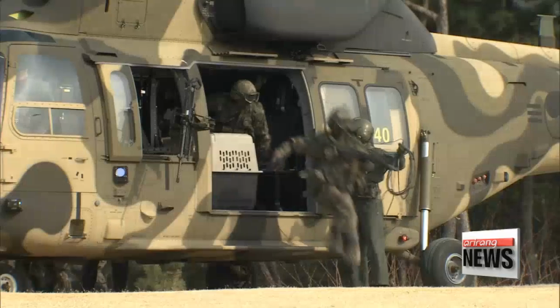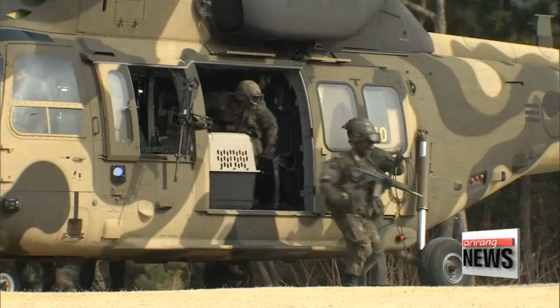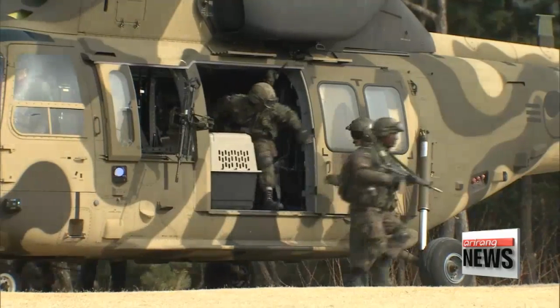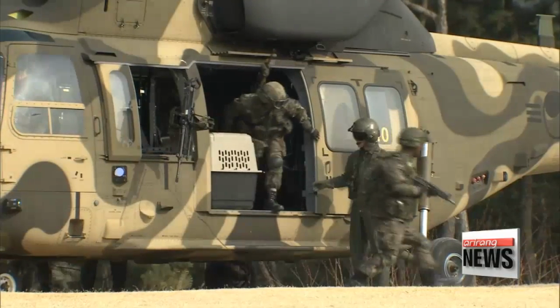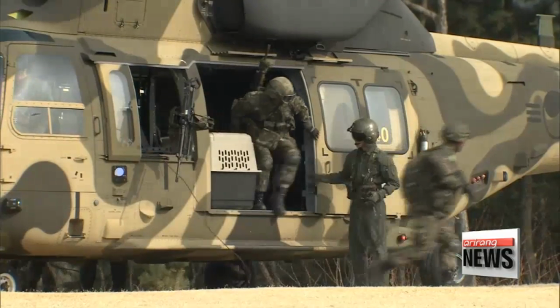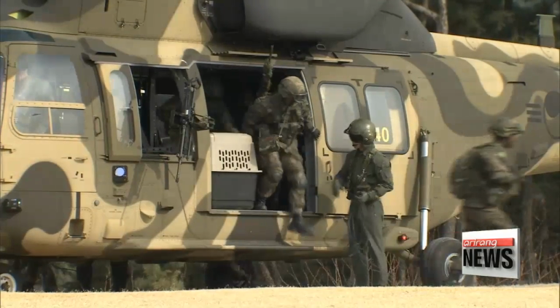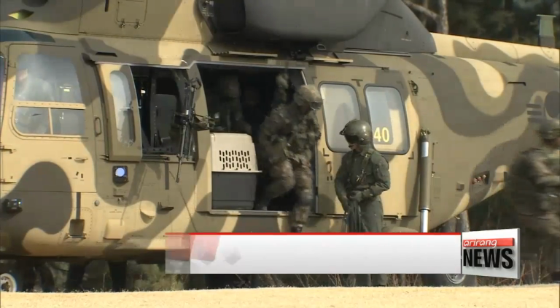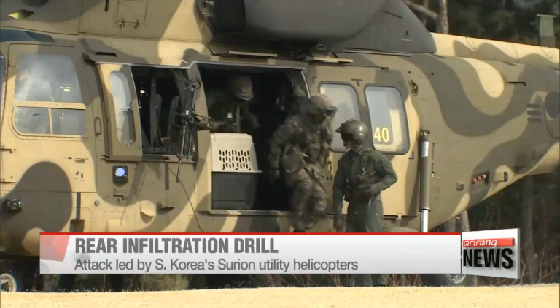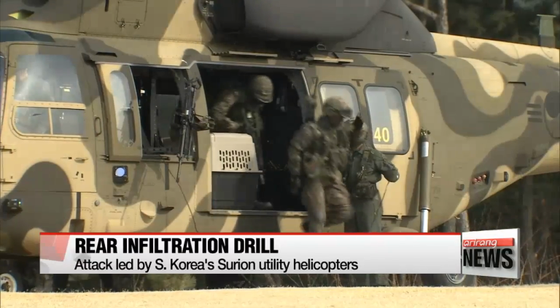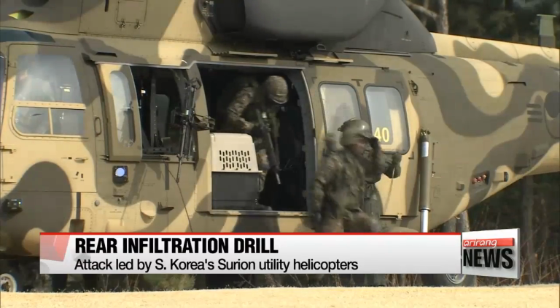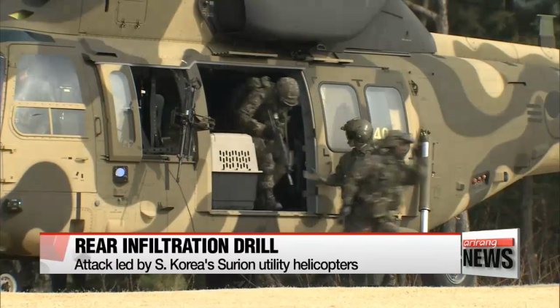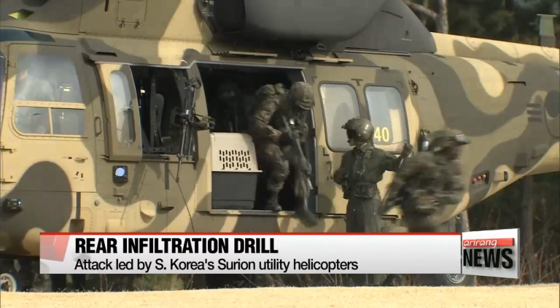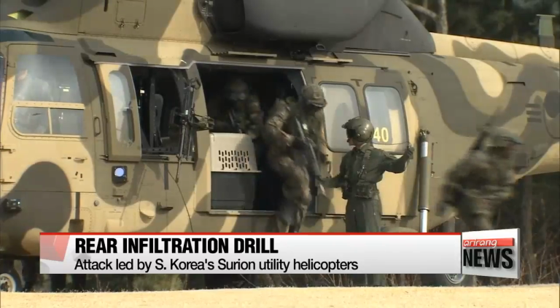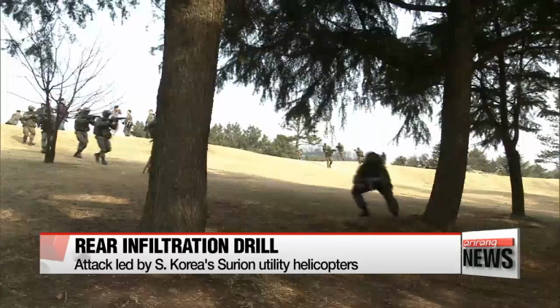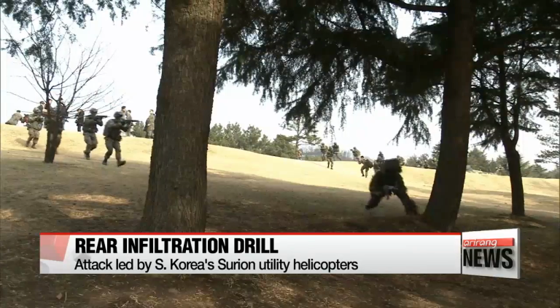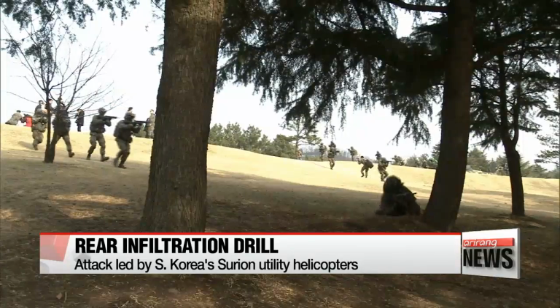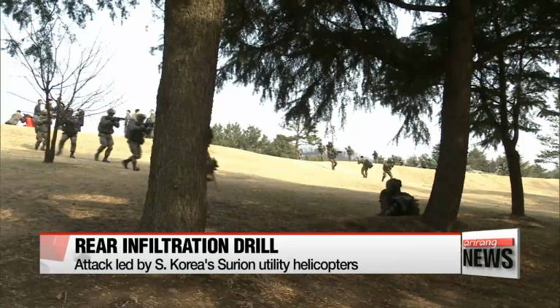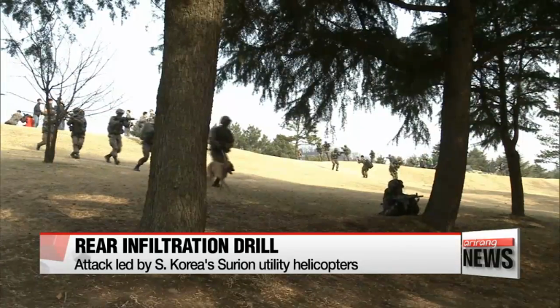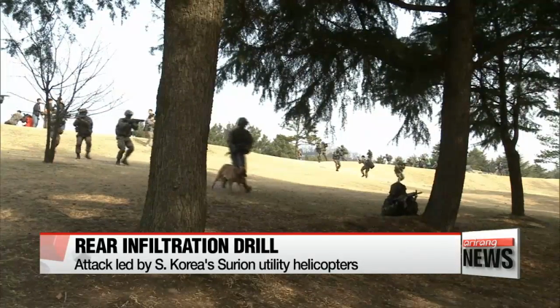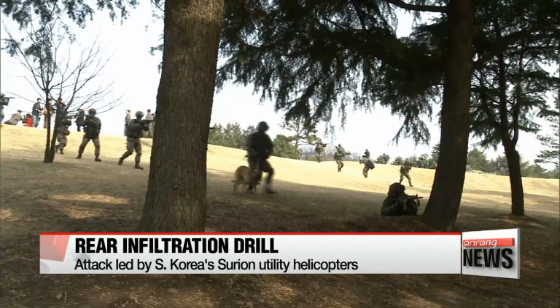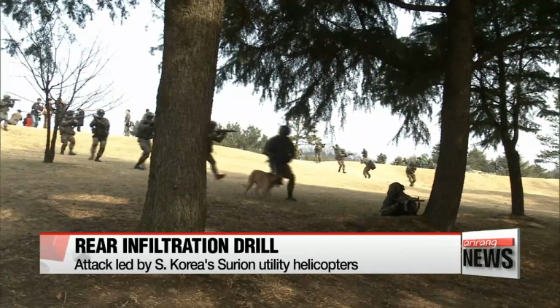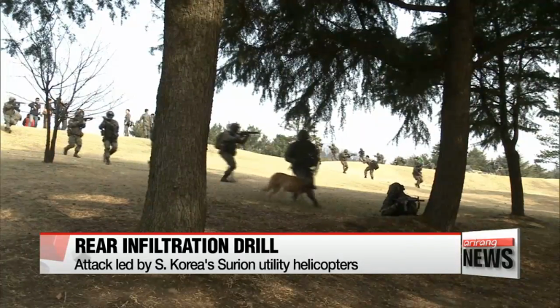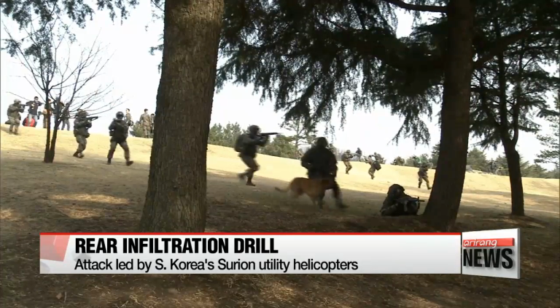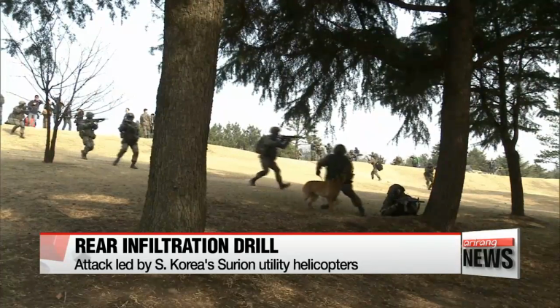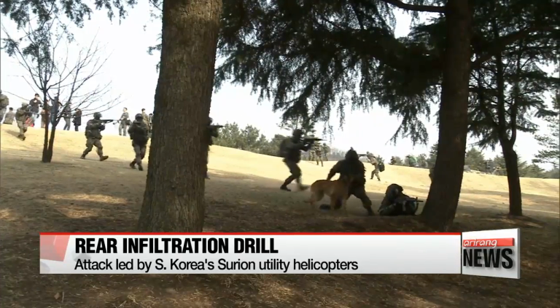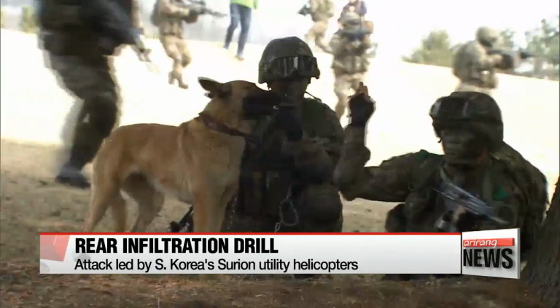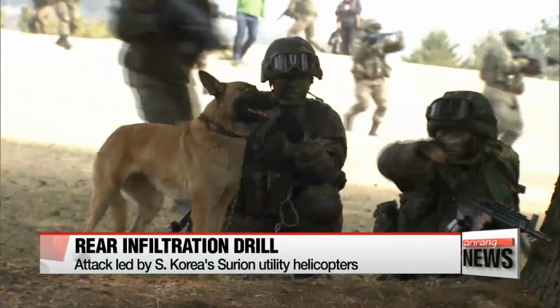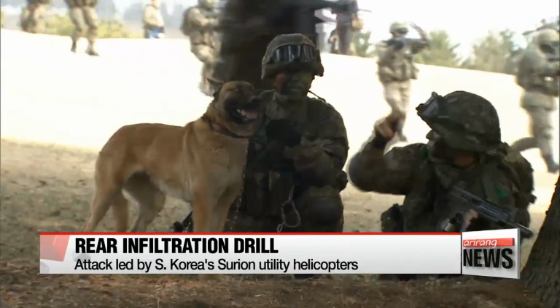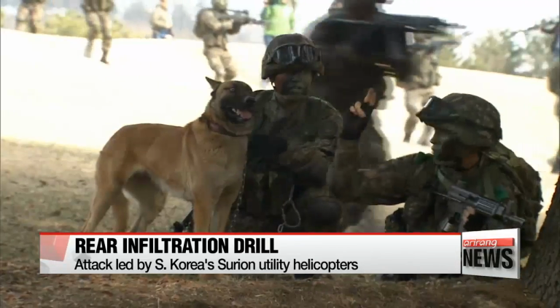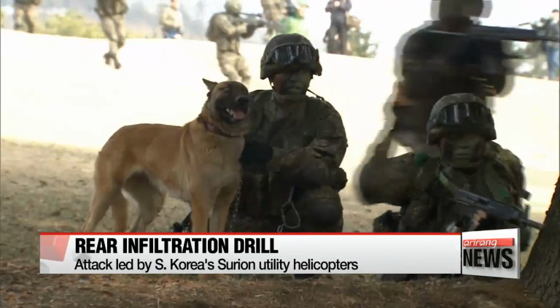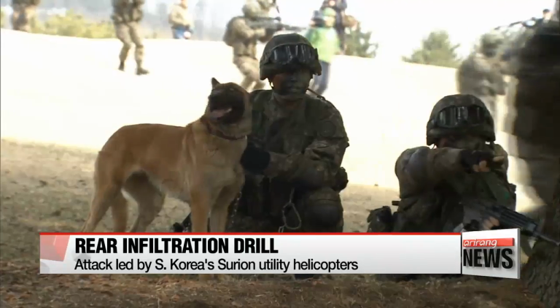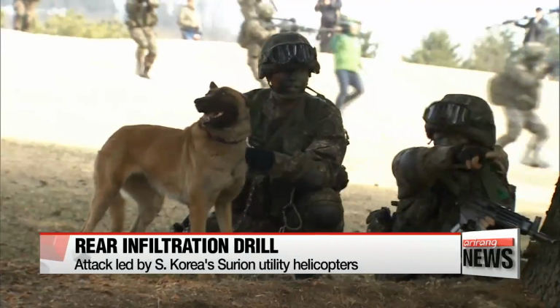They're led by Korea's utility helicopter, the Suriyon, which was put into field units starting June 2015.